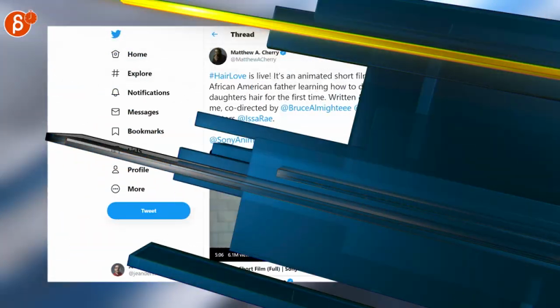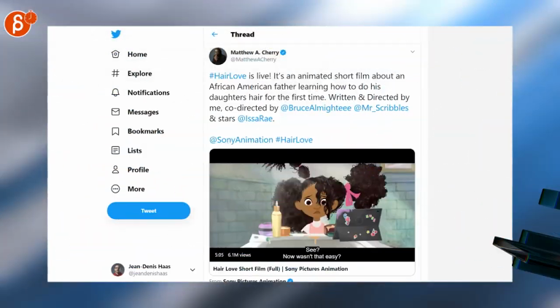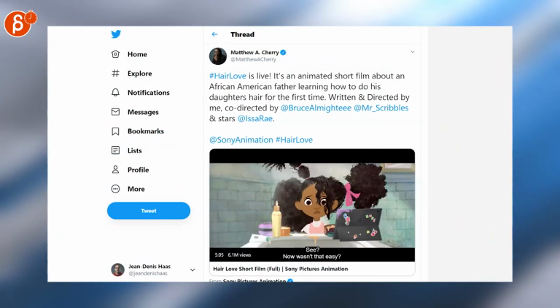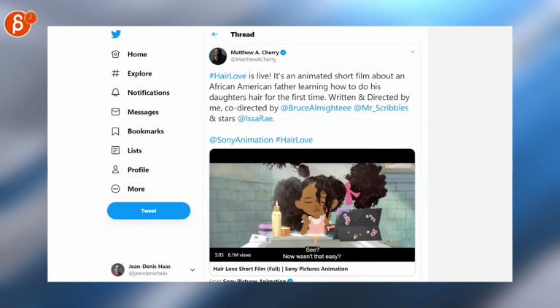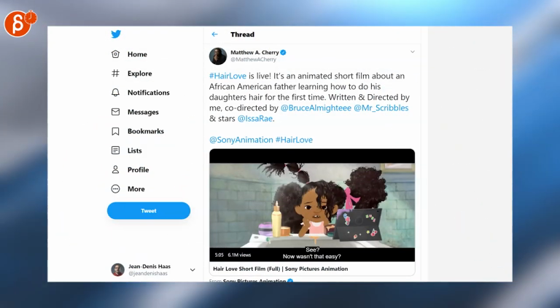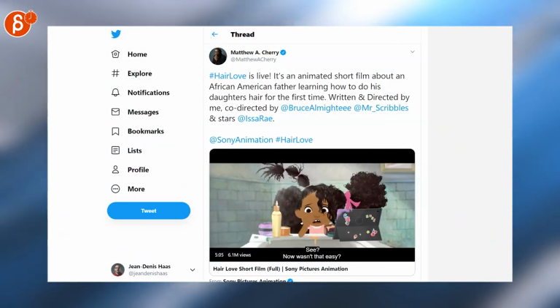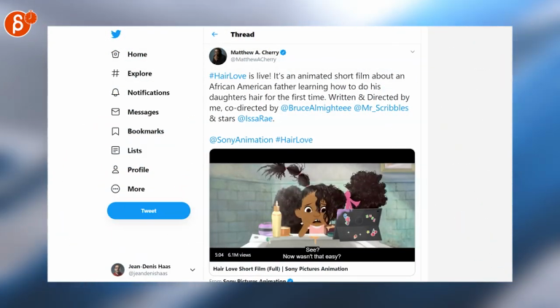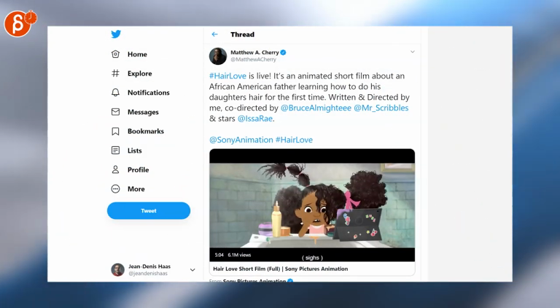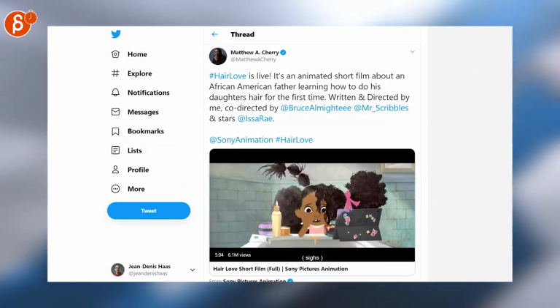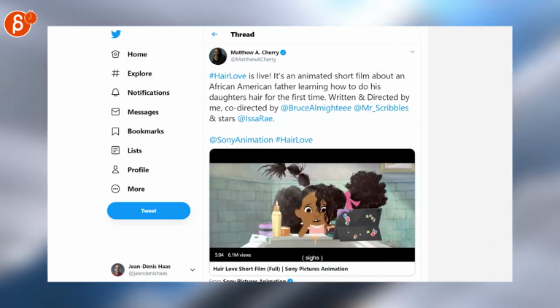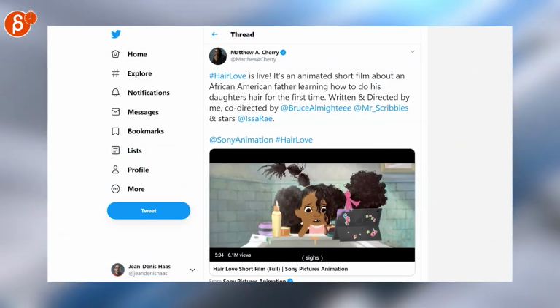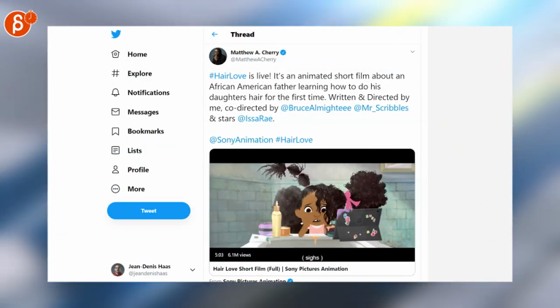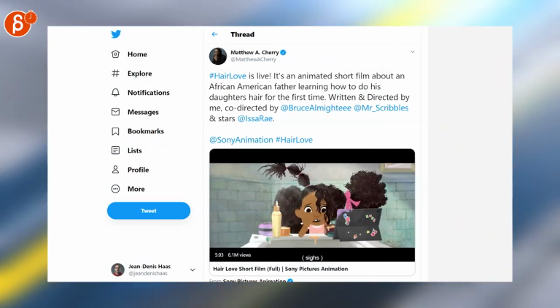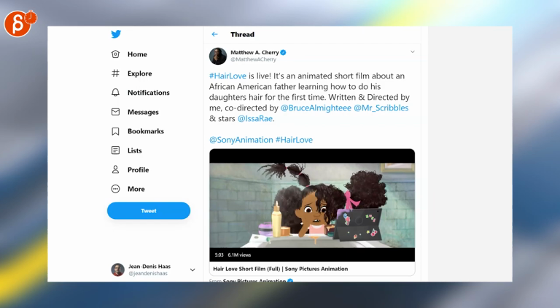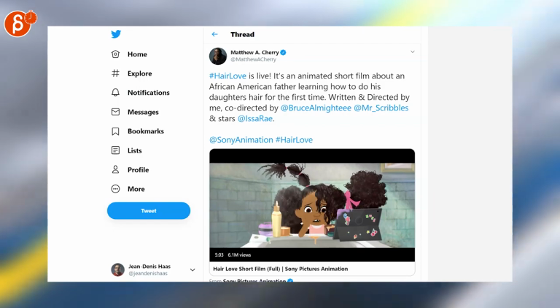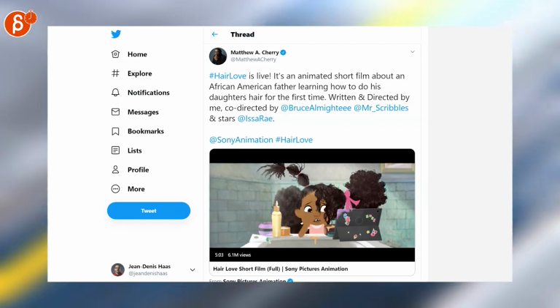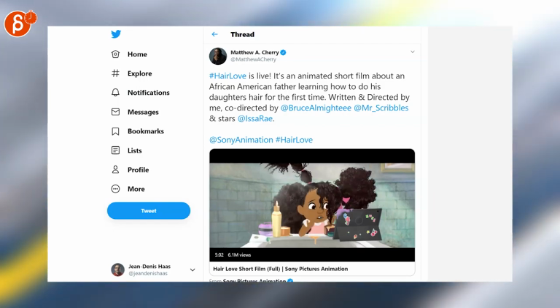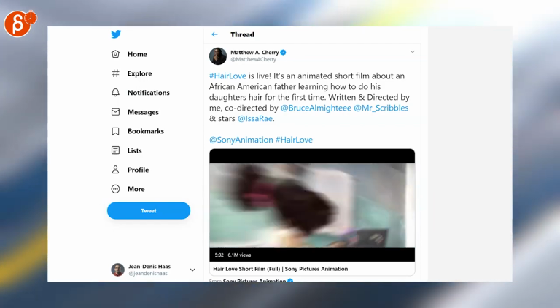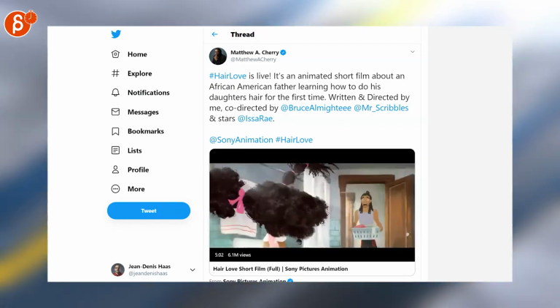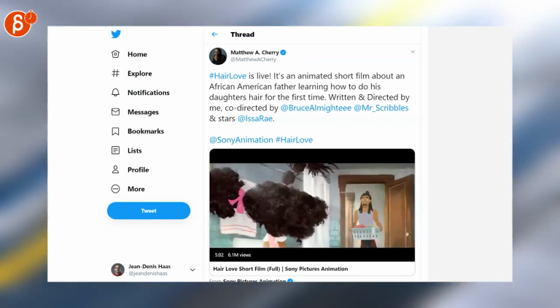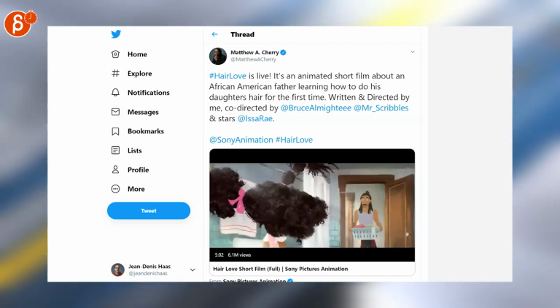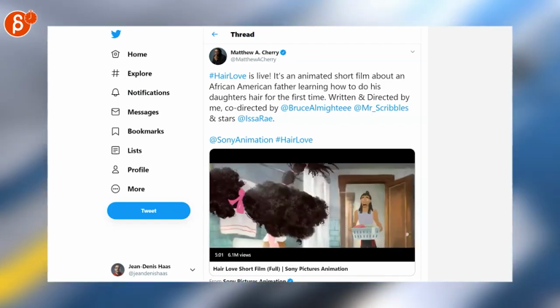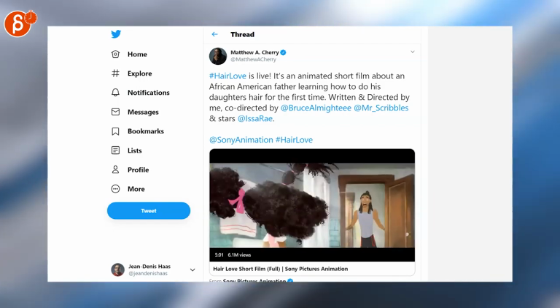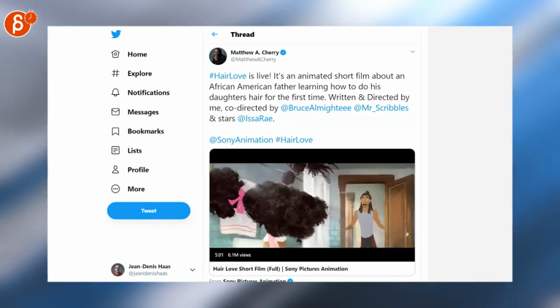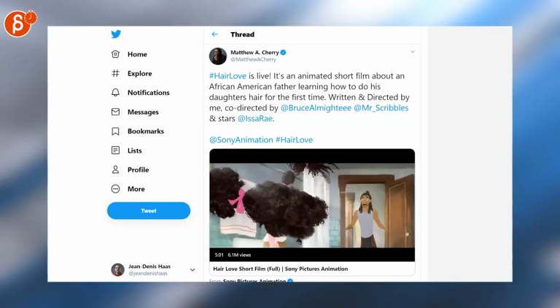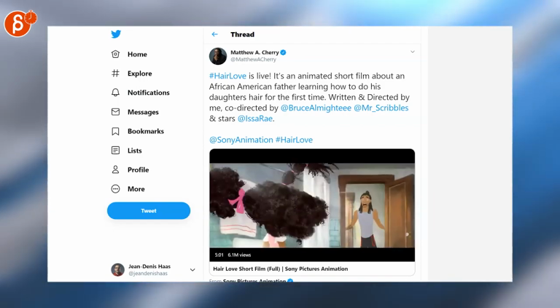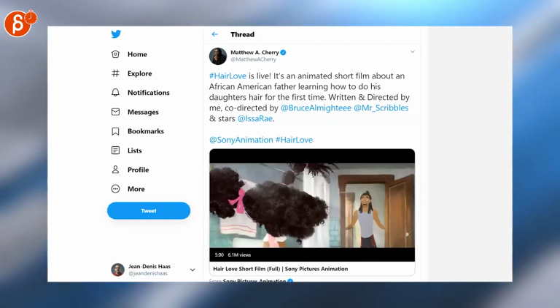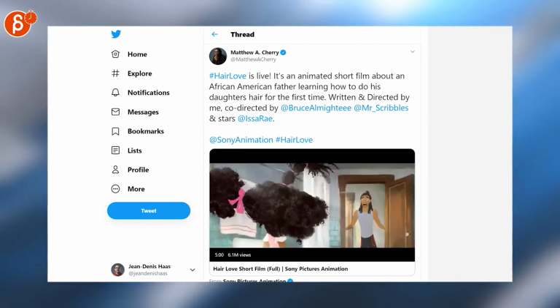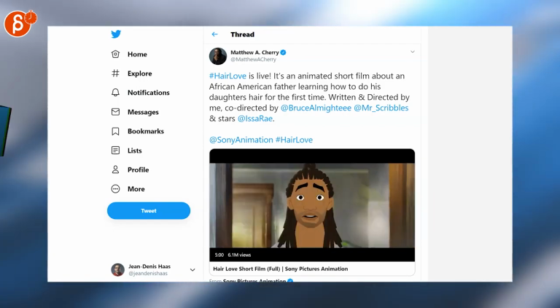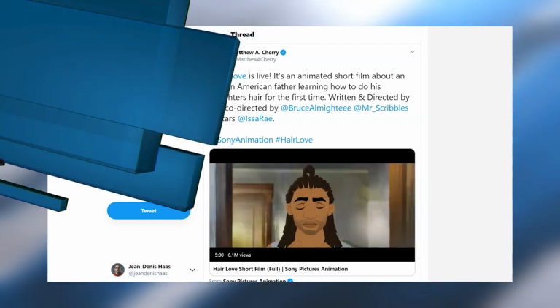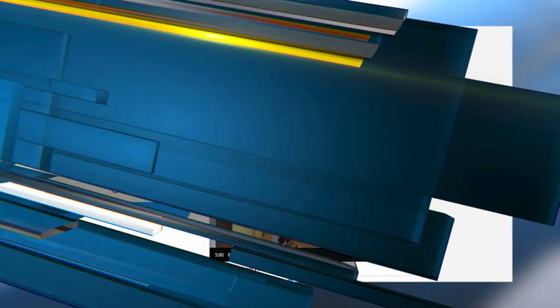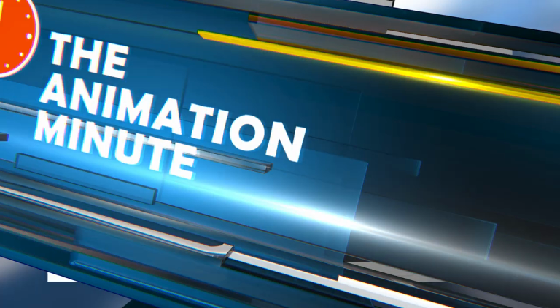The full short is out — it's super cute. Make sure to follow Matthew H. Sherry on Twitter, and you can watch the whole clip there.